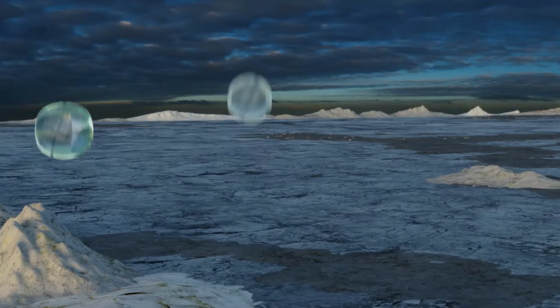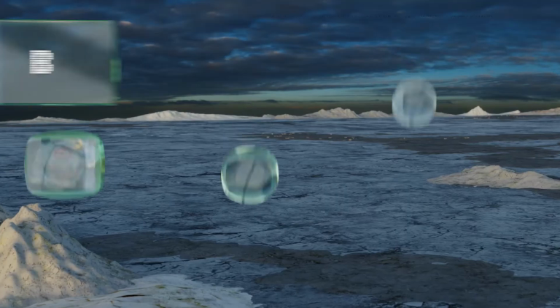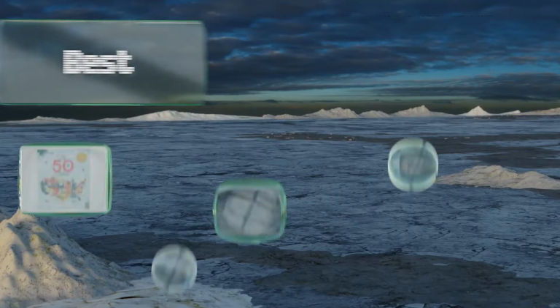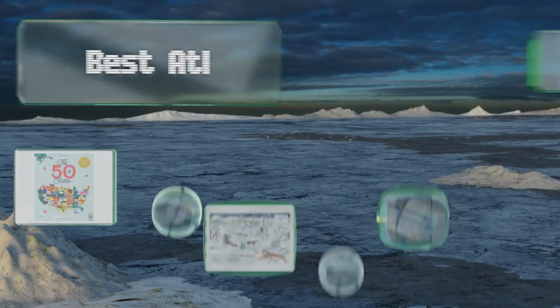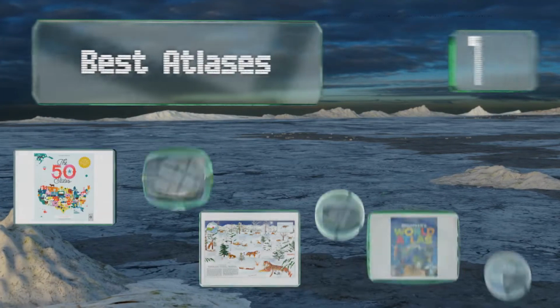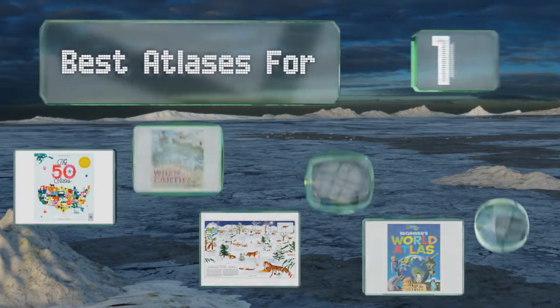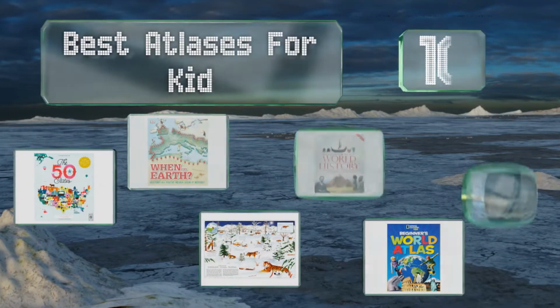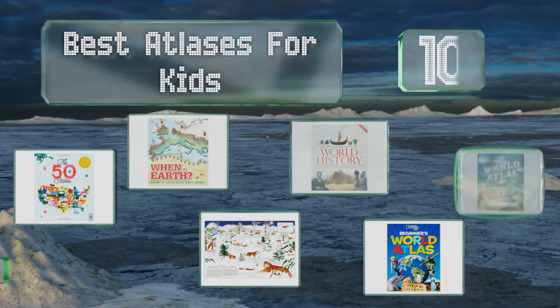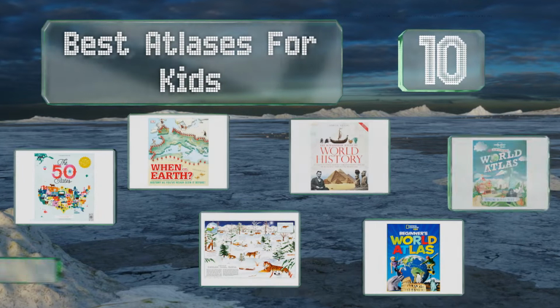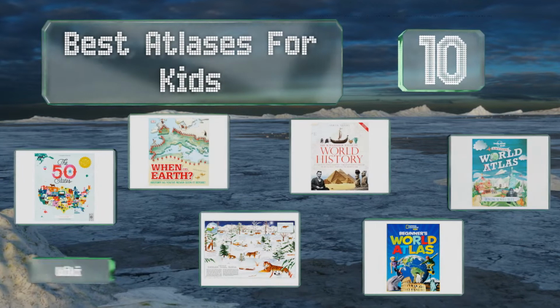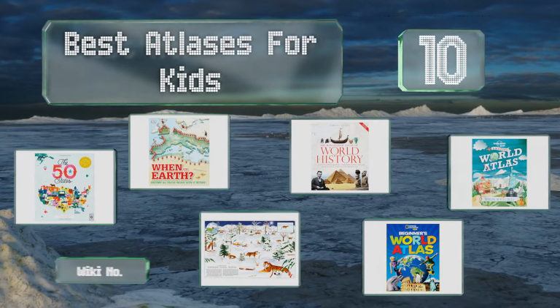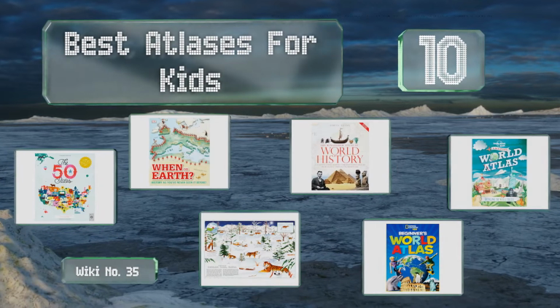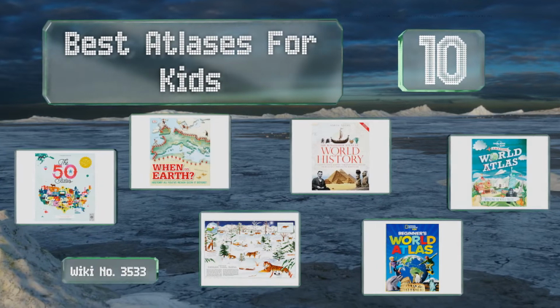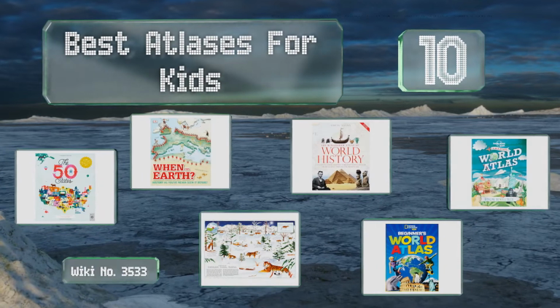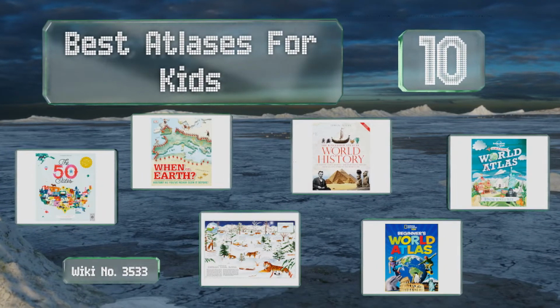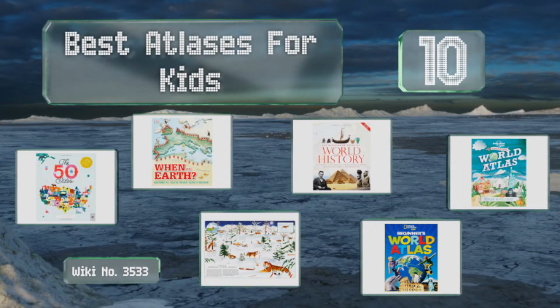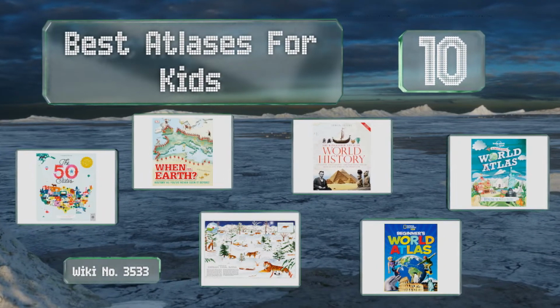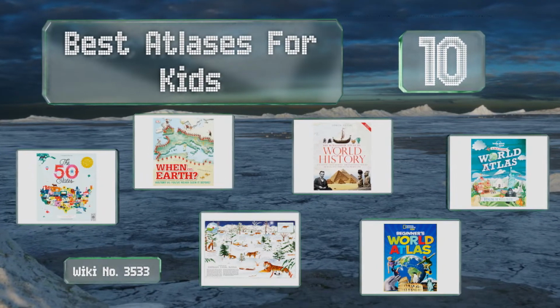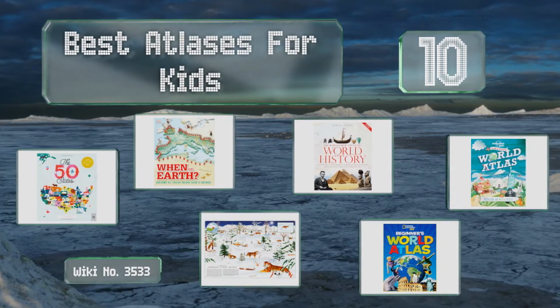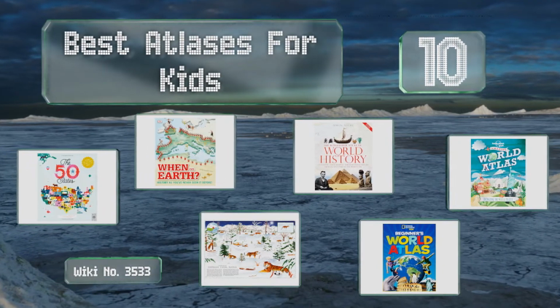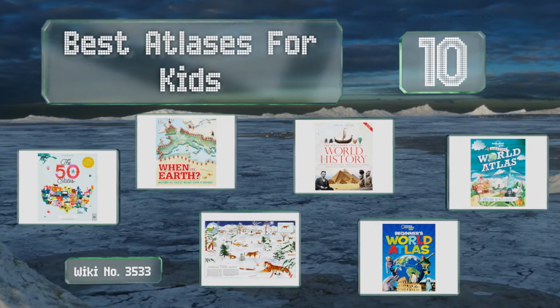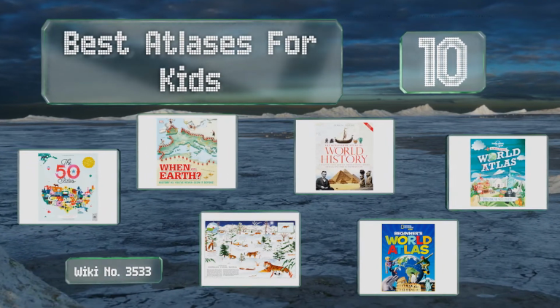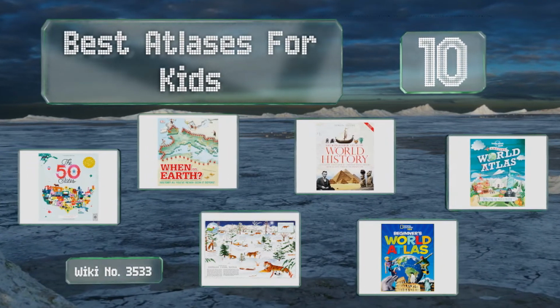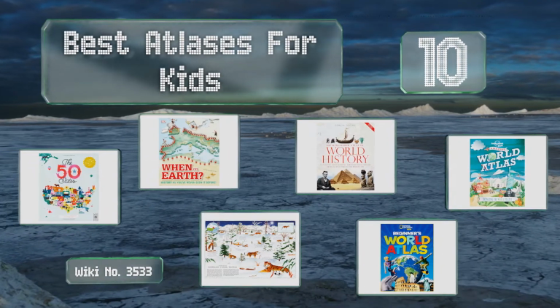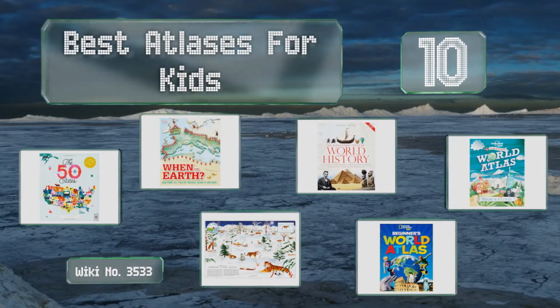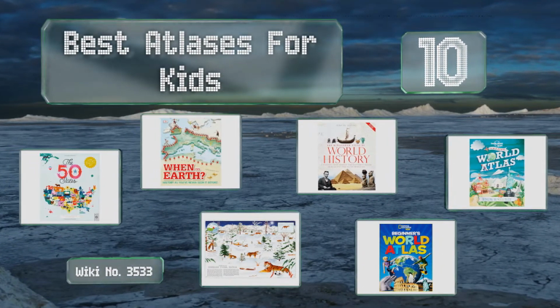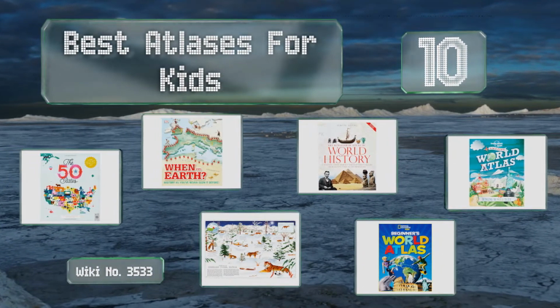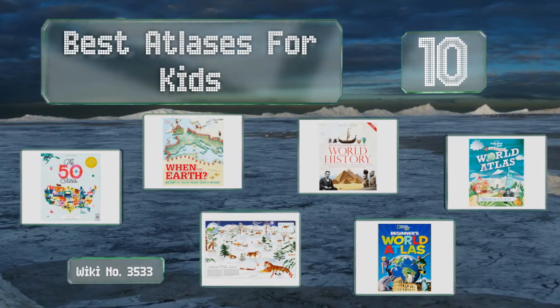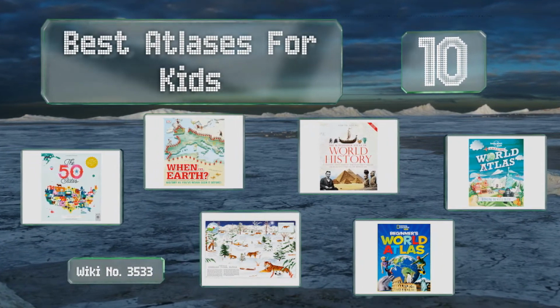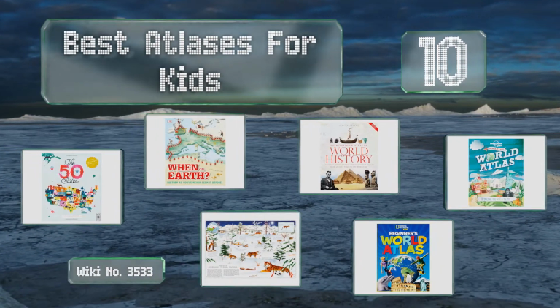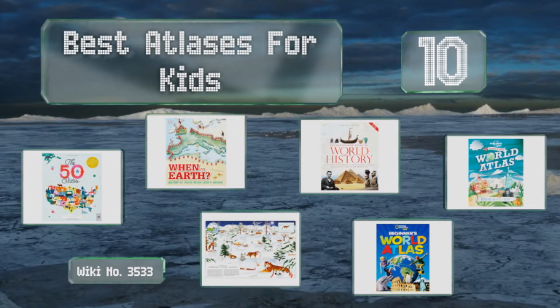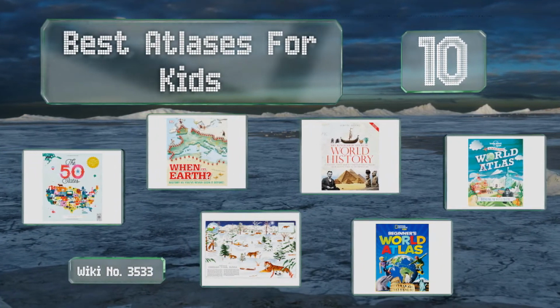EasyVid presents the 10 best atlases for kids. Let's get started with the list.